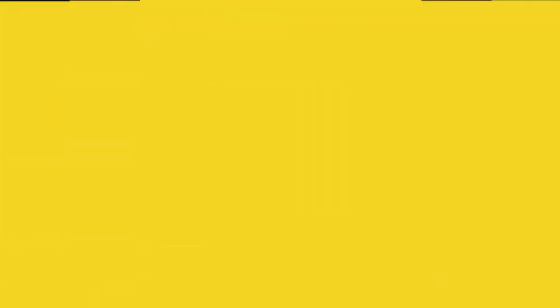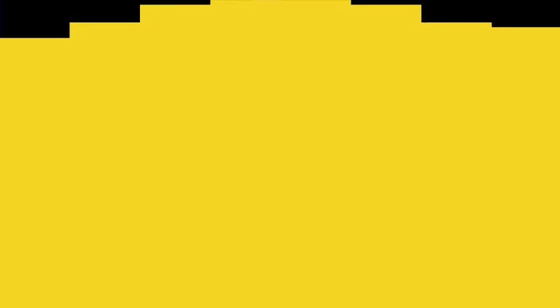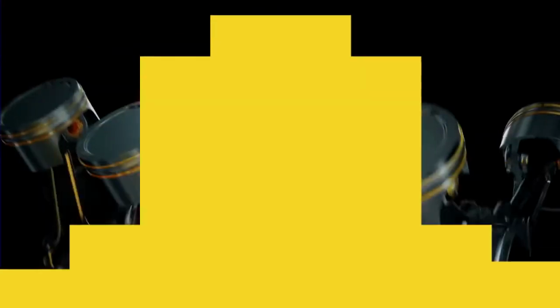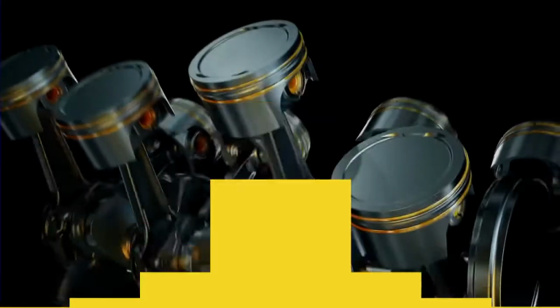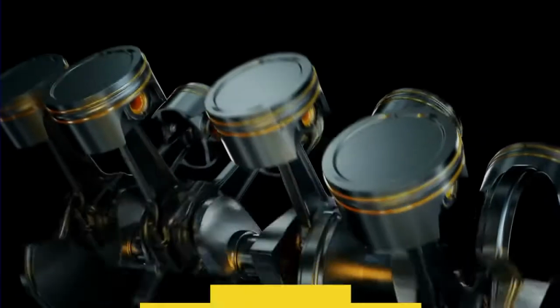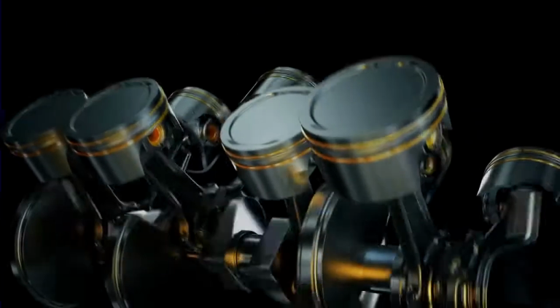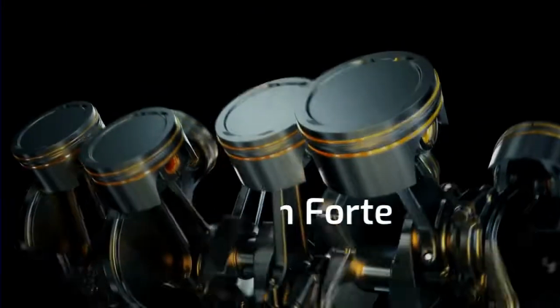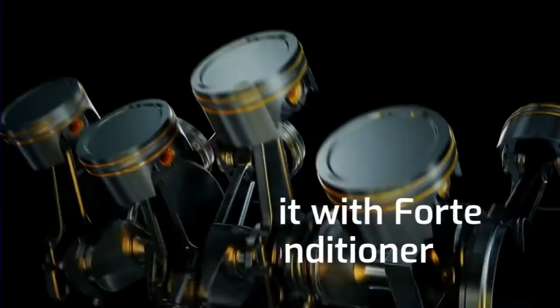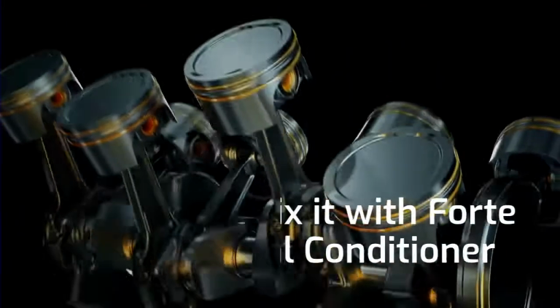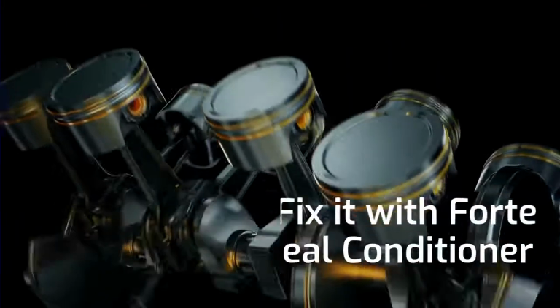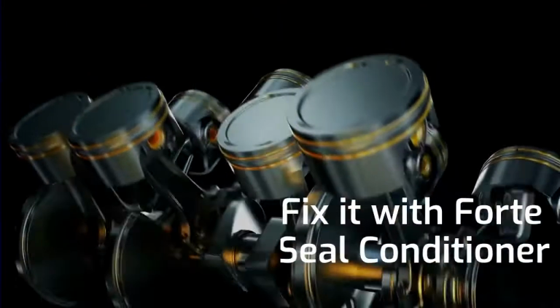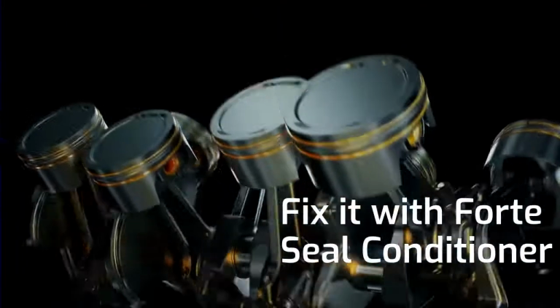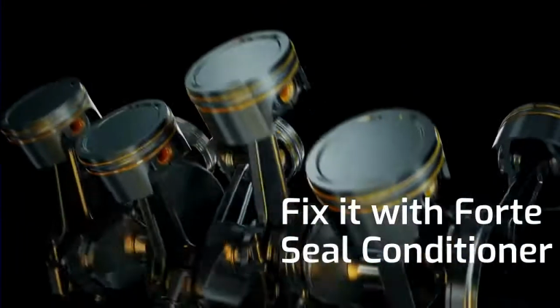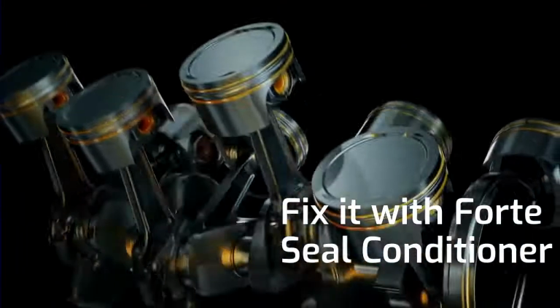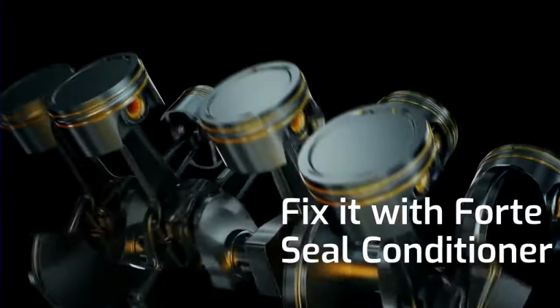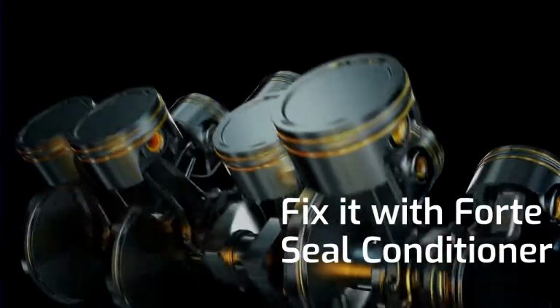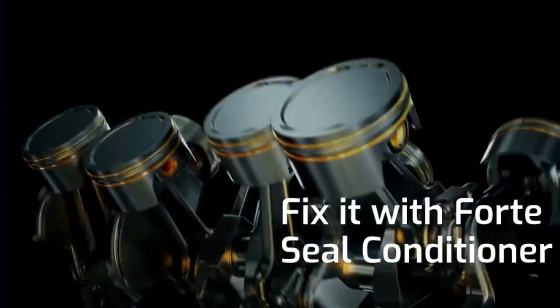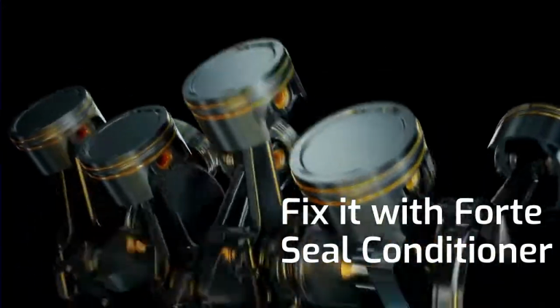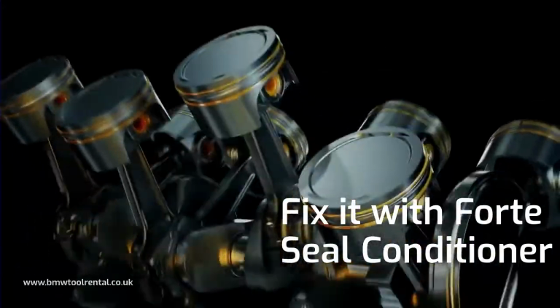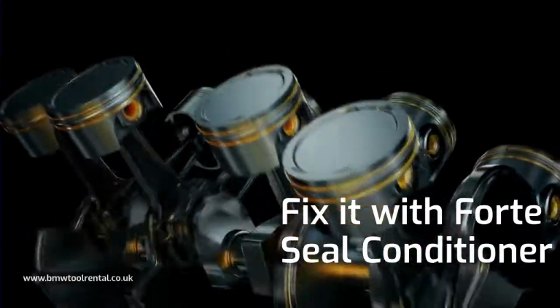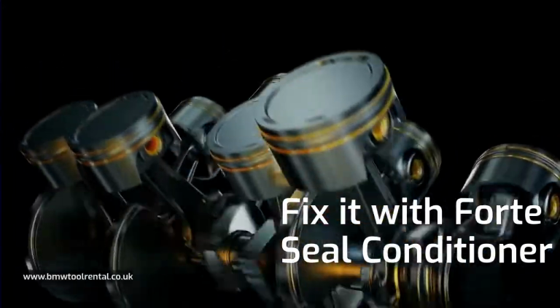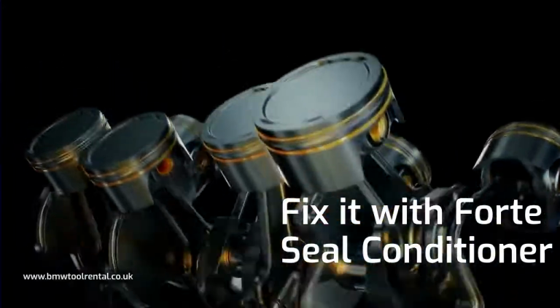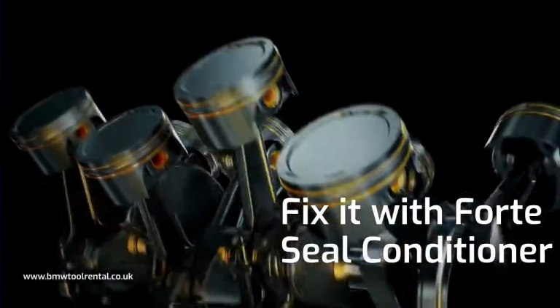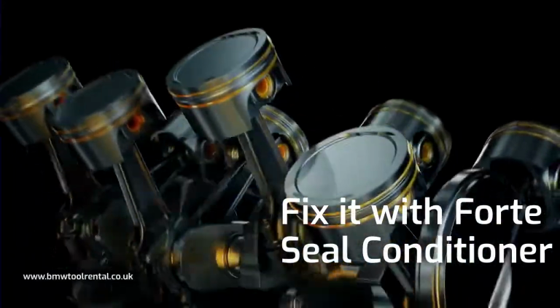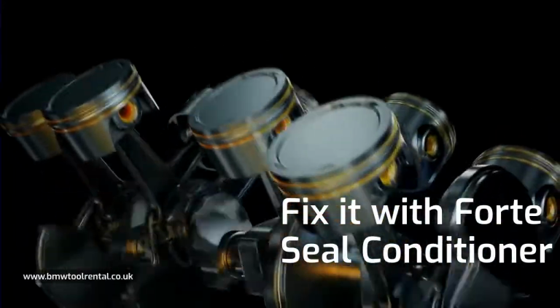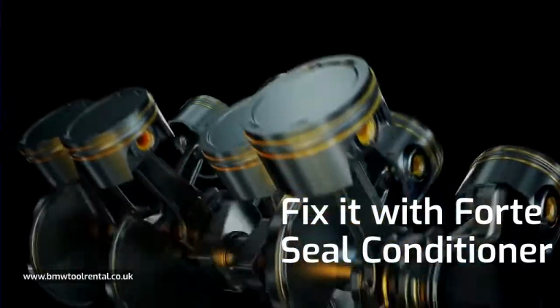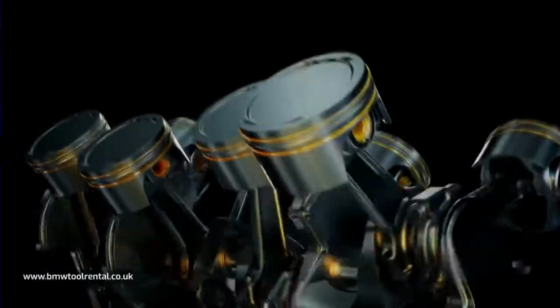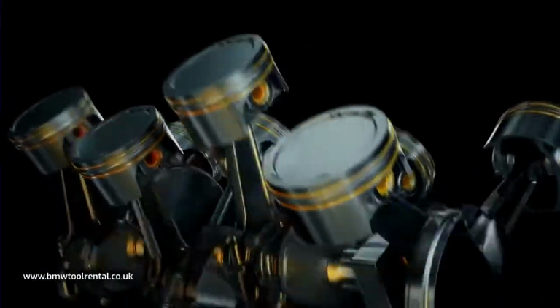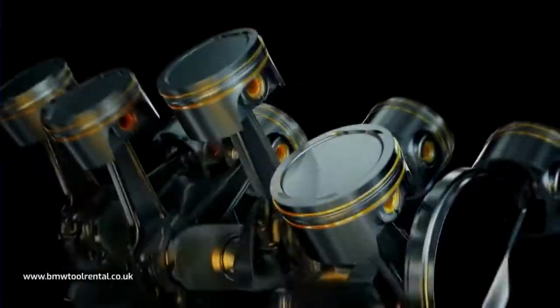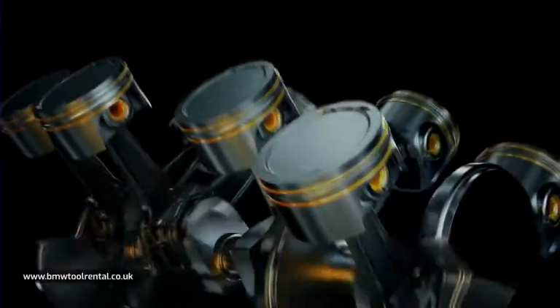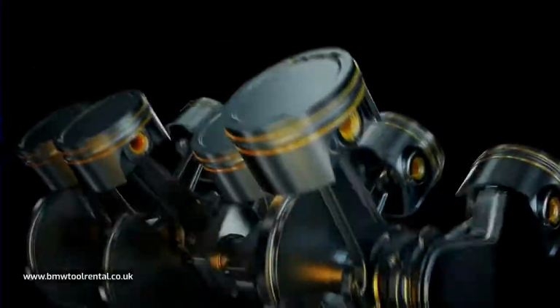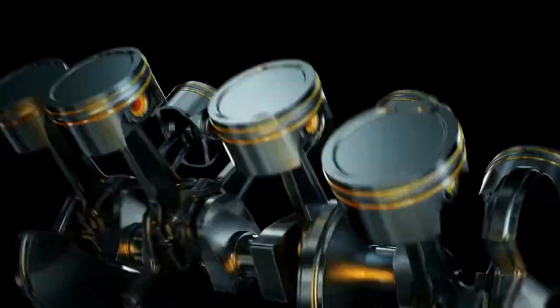Forte Seal Conditioner may be your answer. Here's what I advise all my customers and why.